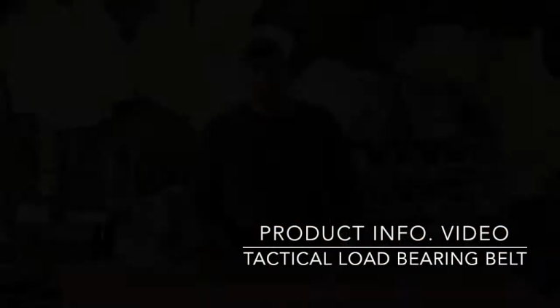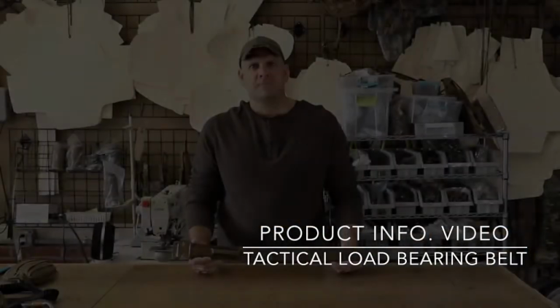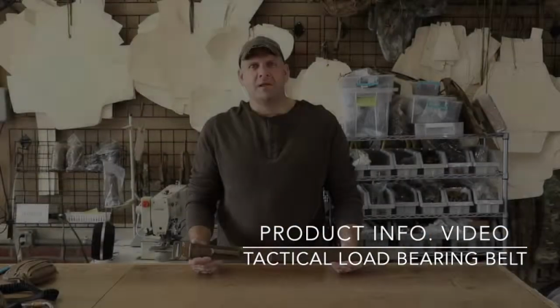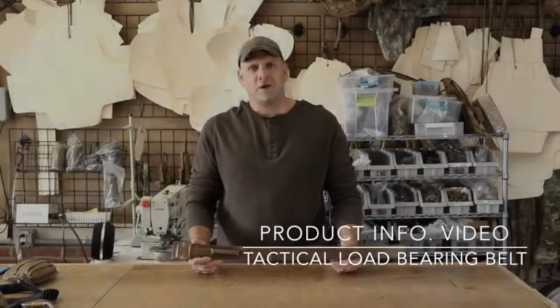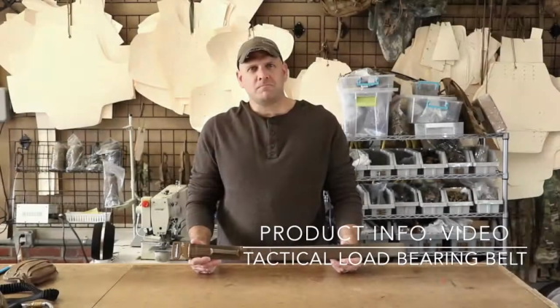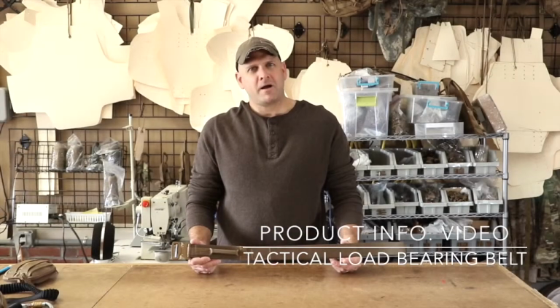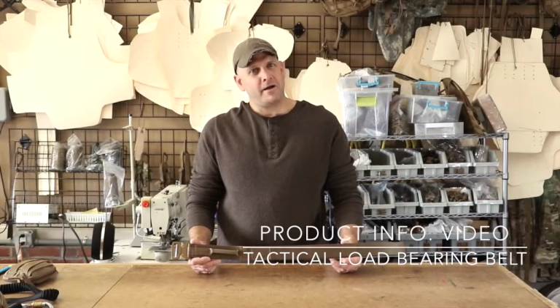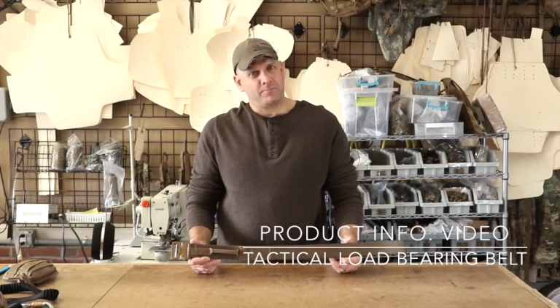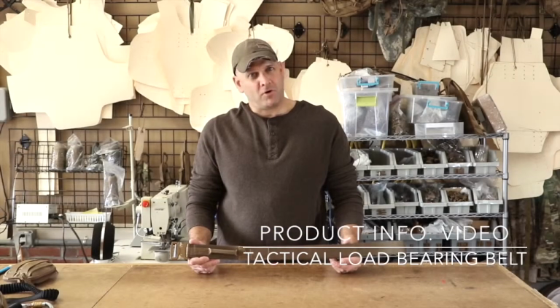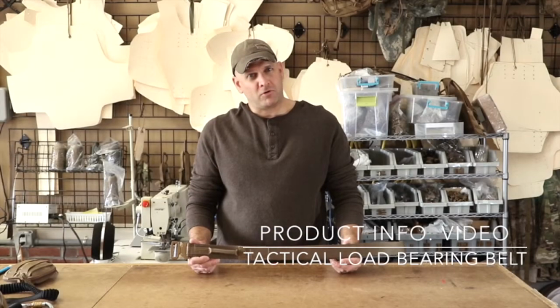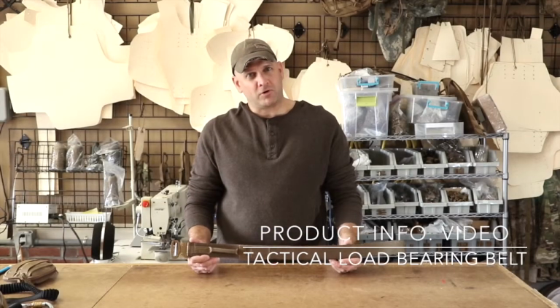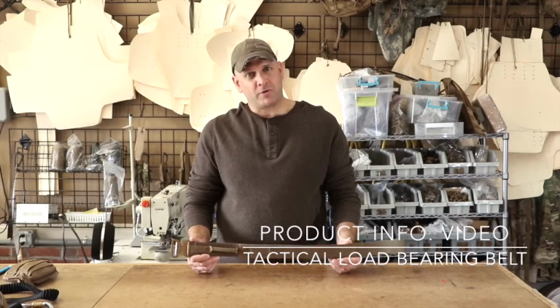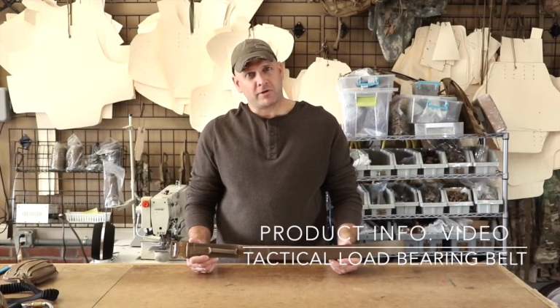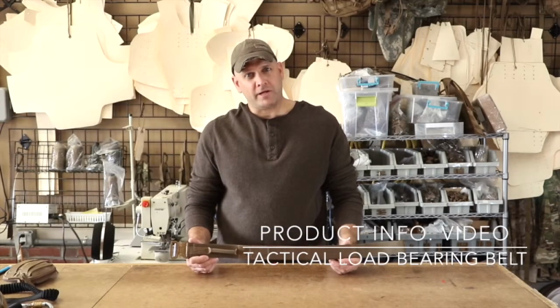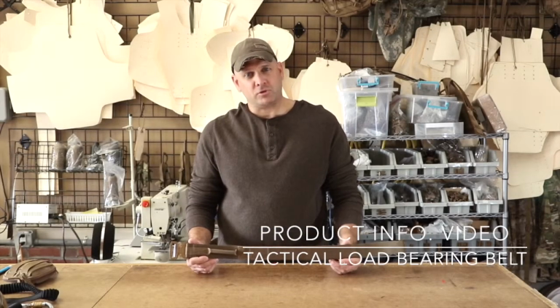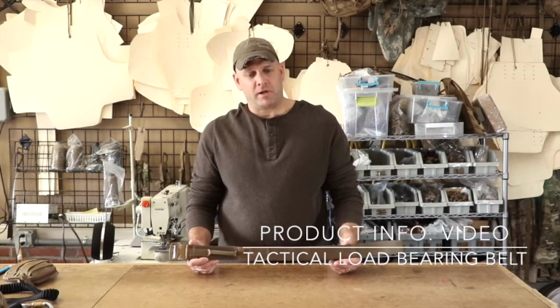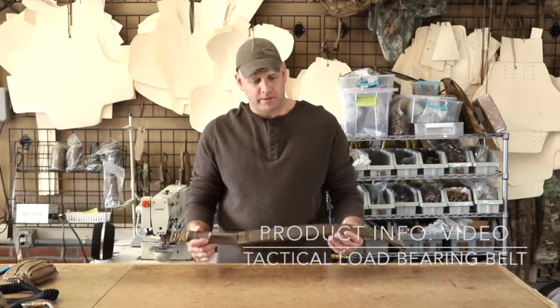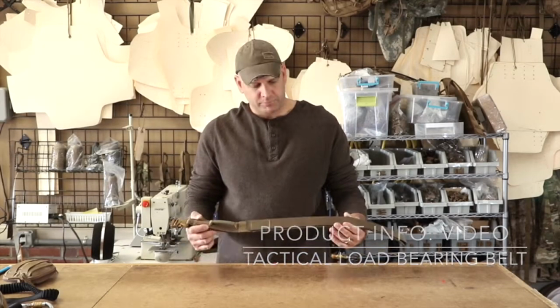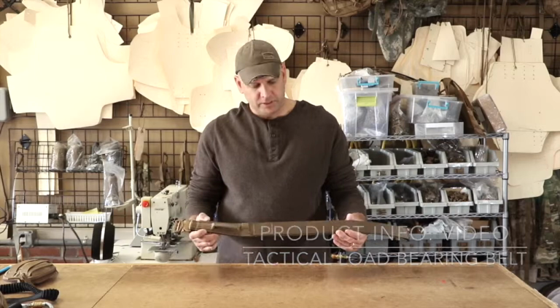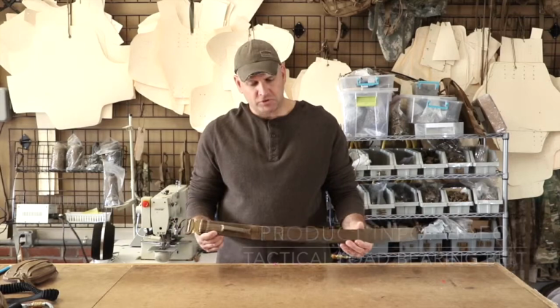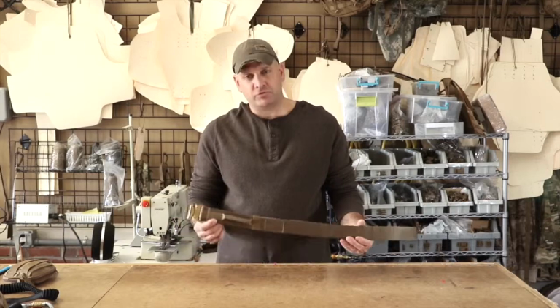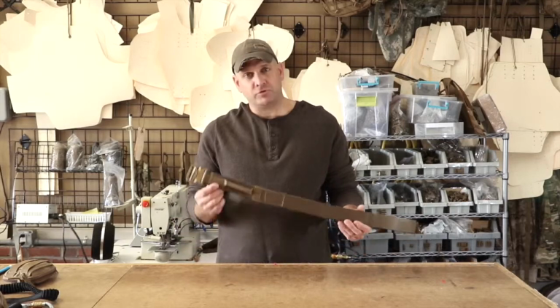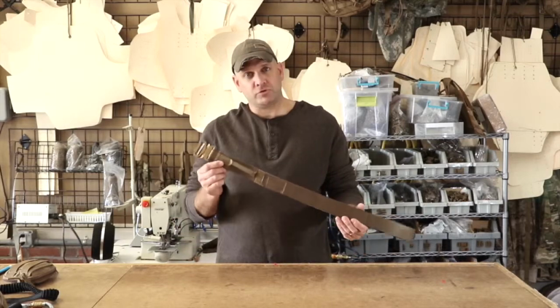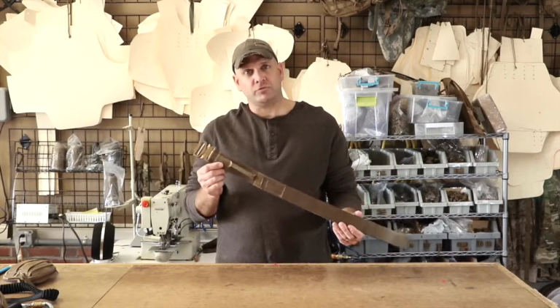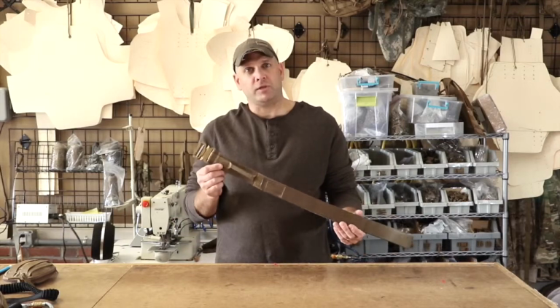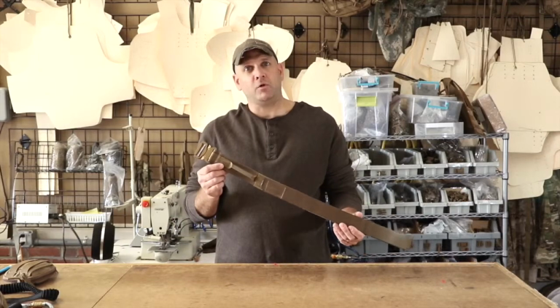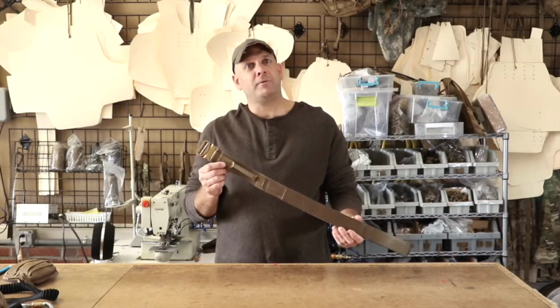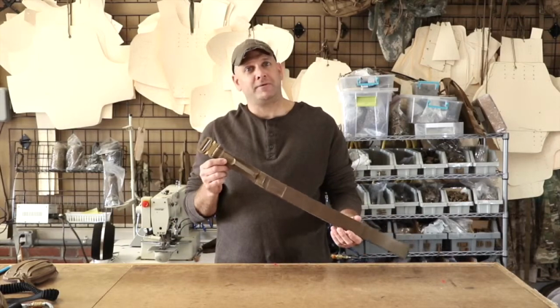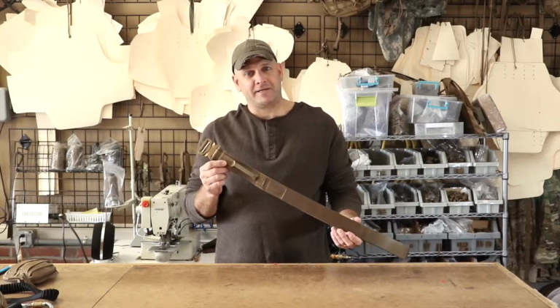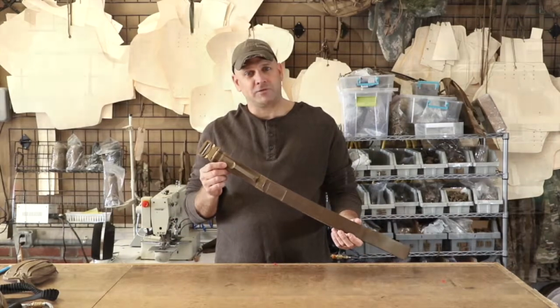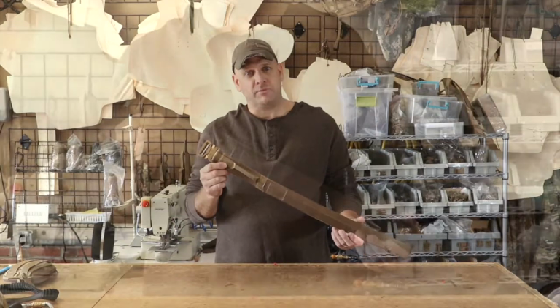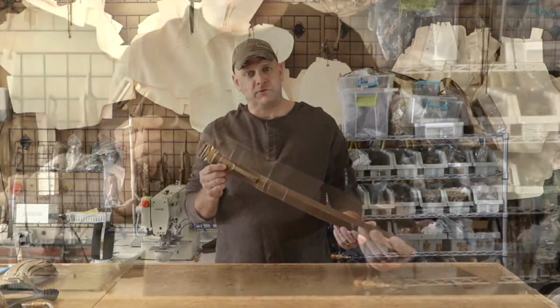Hello, I am Paul Carter with Archangel. I am pleased to introduce you to the load-bearing tactical belt.